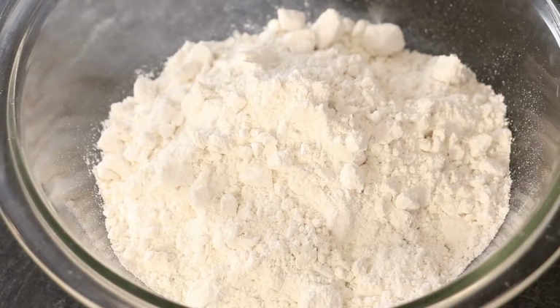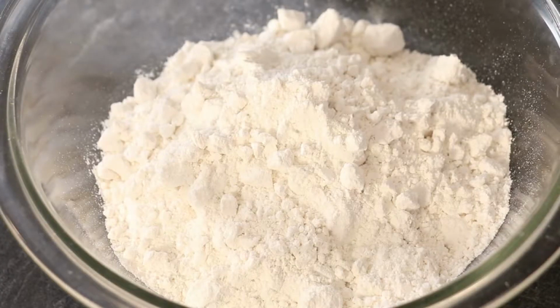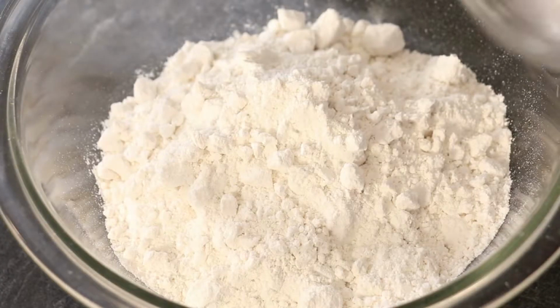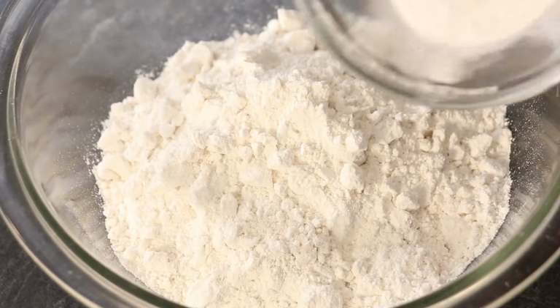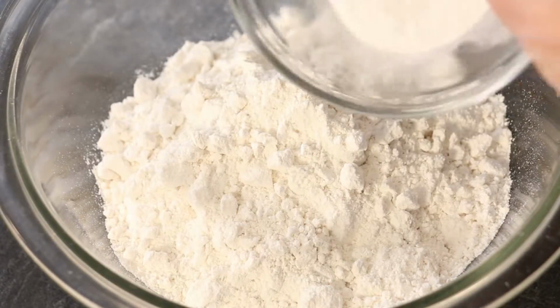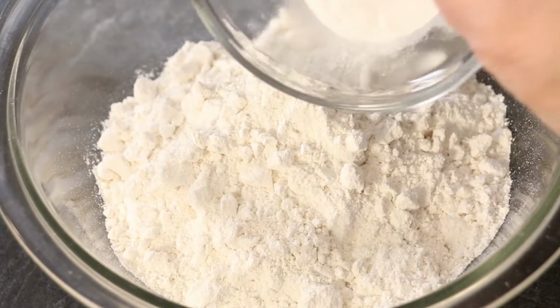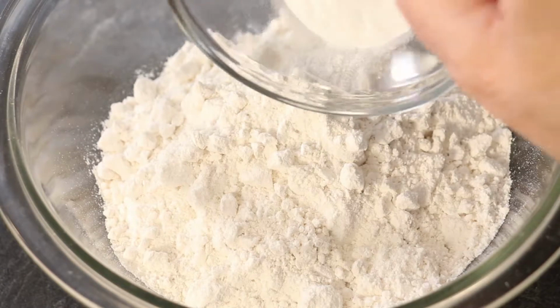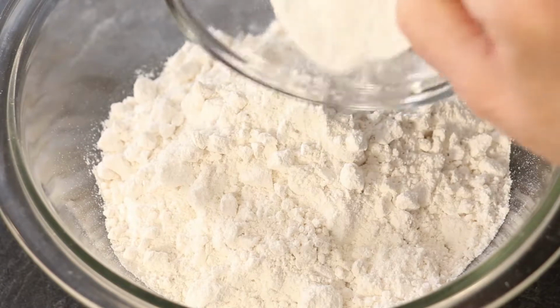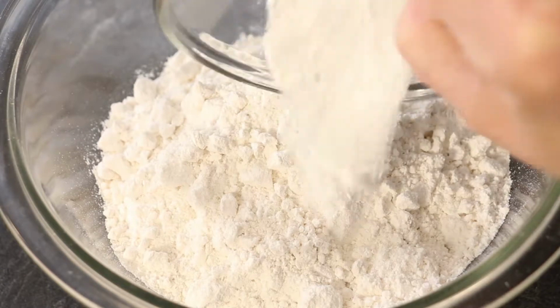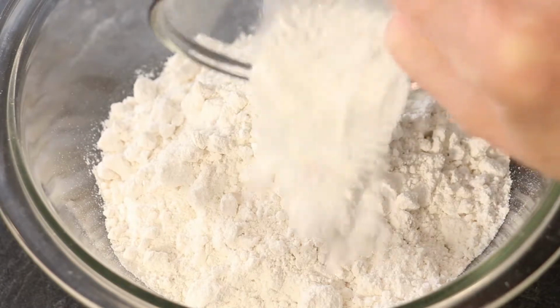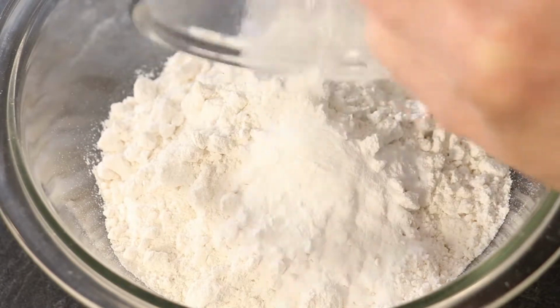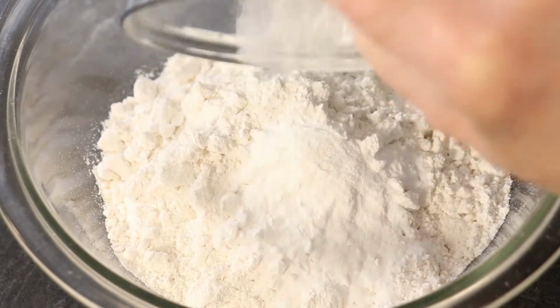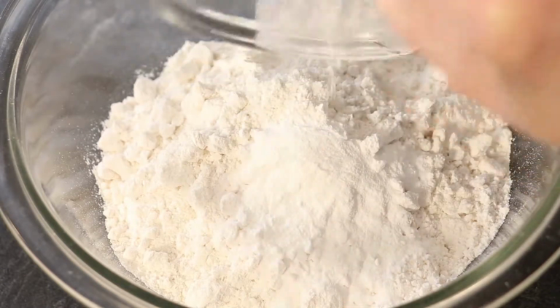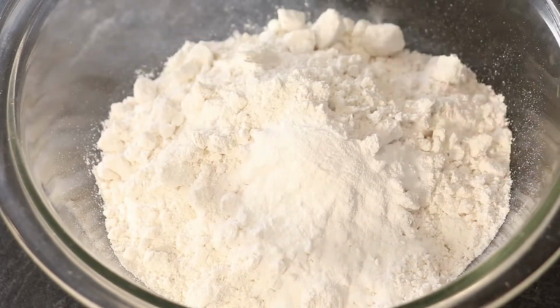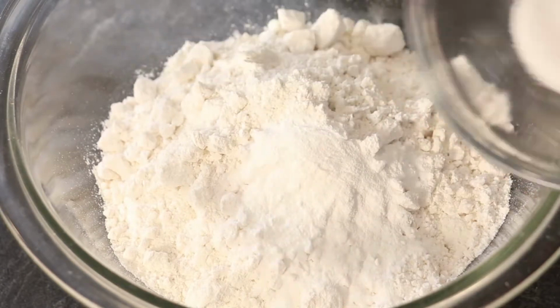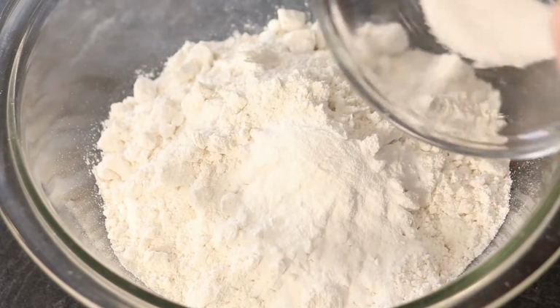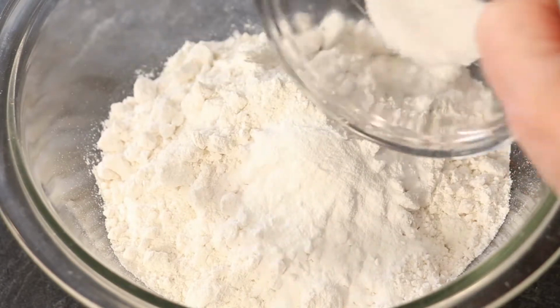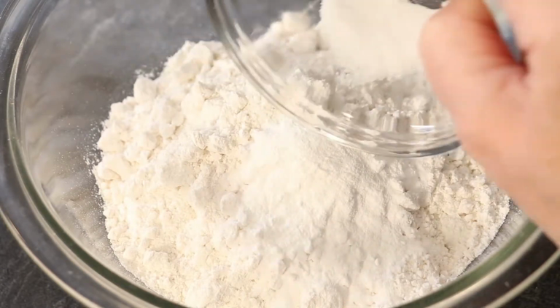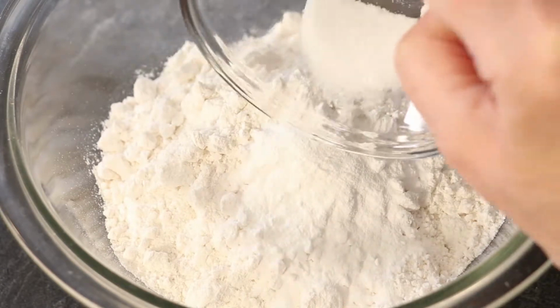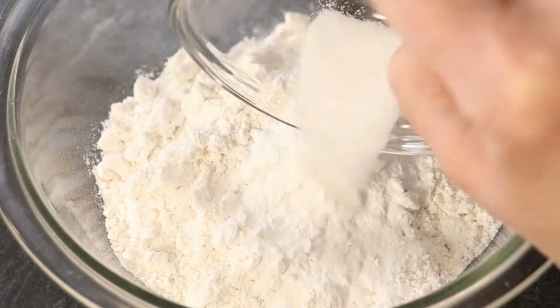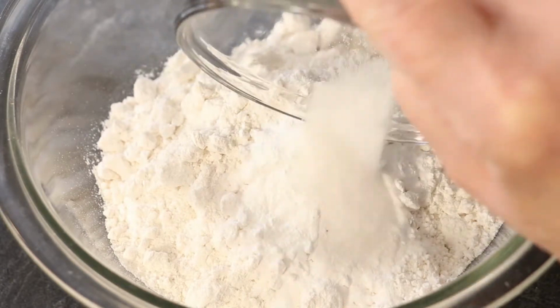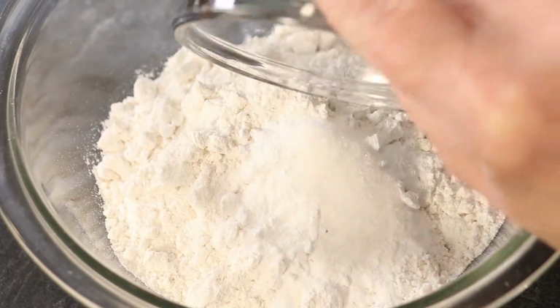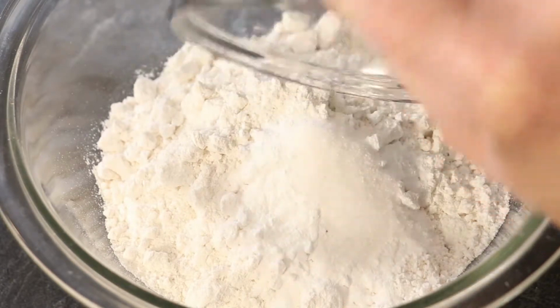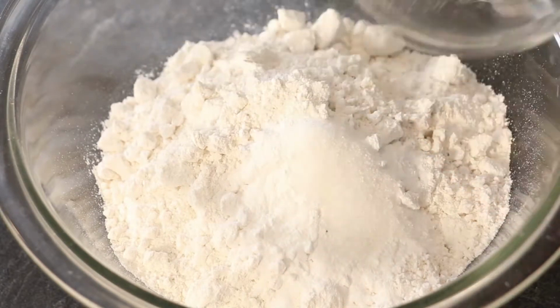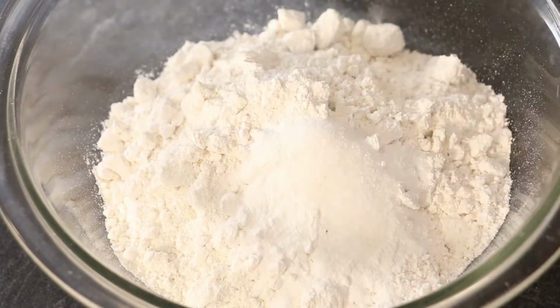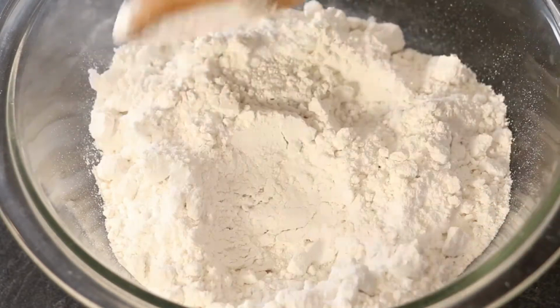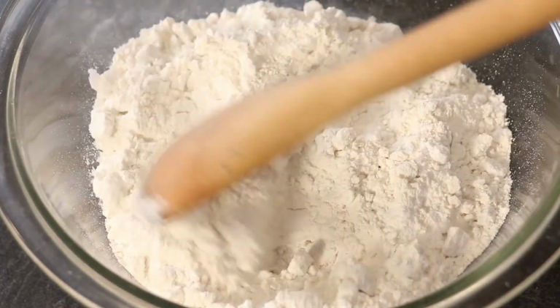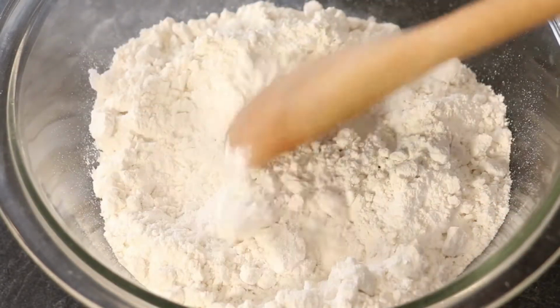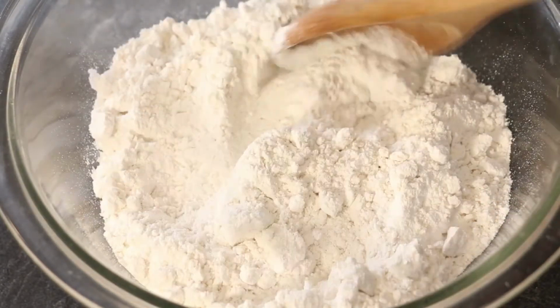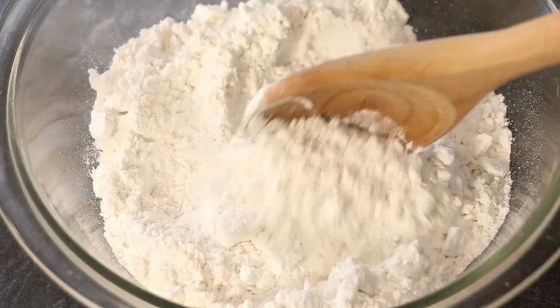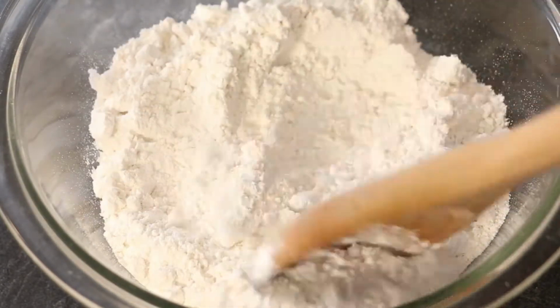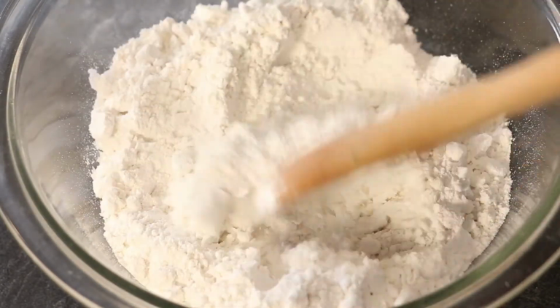In a separate small bowl, add your baking powder and salt to your cake flour and mix well.